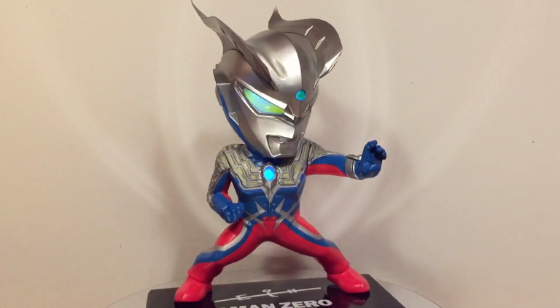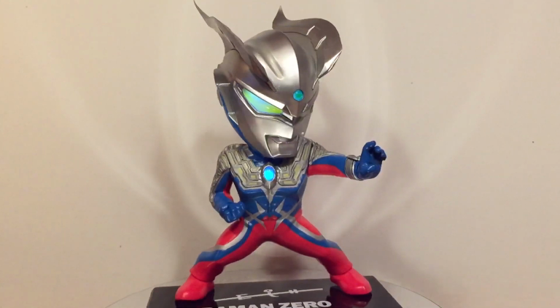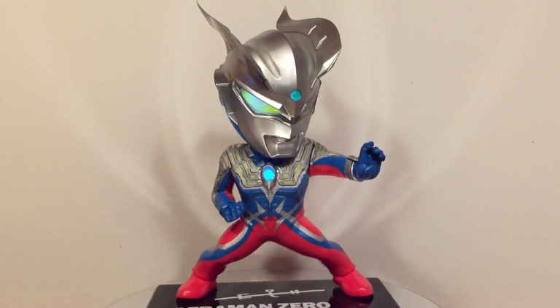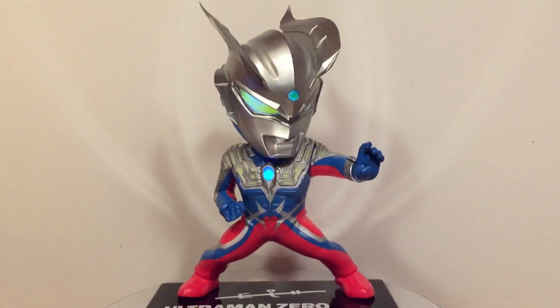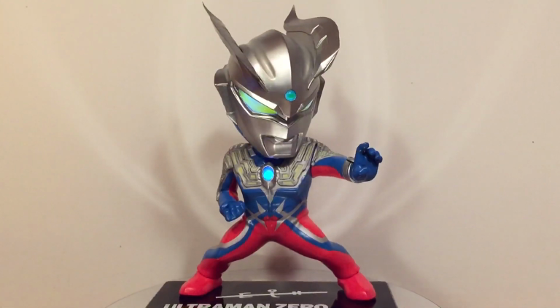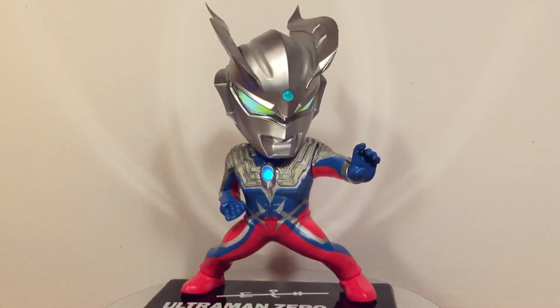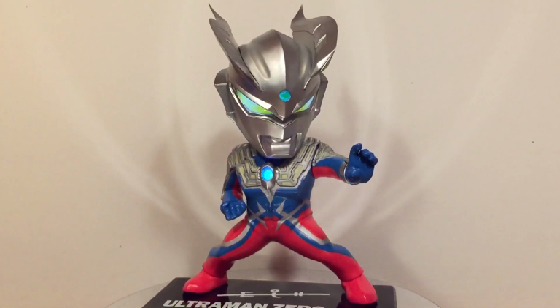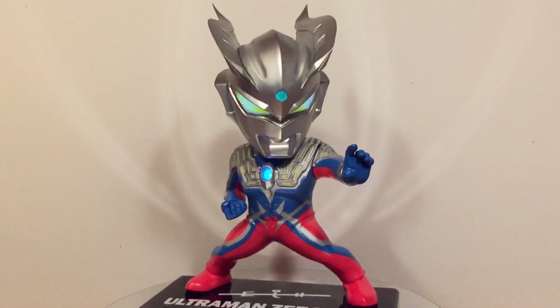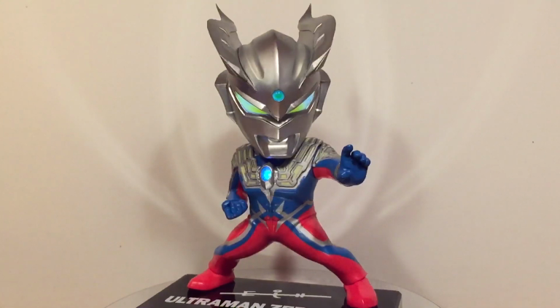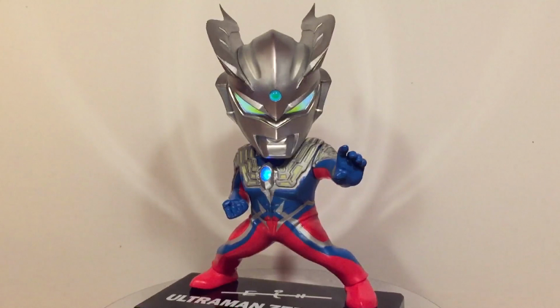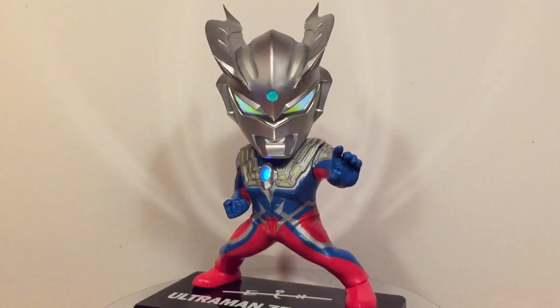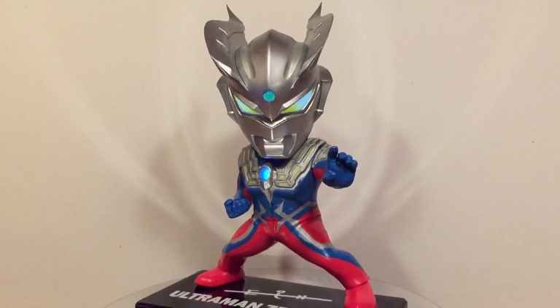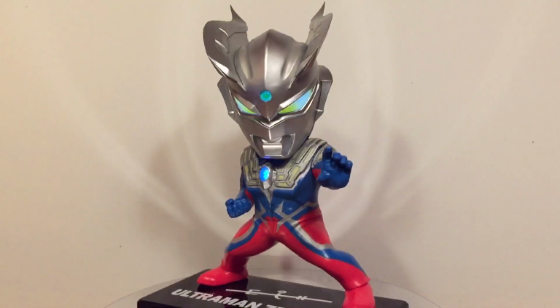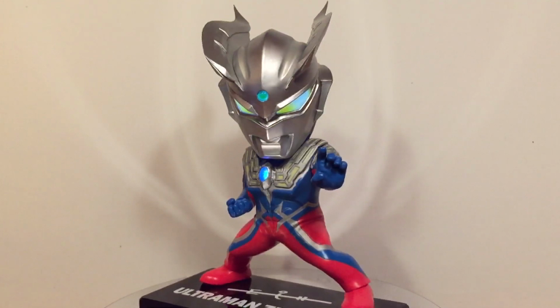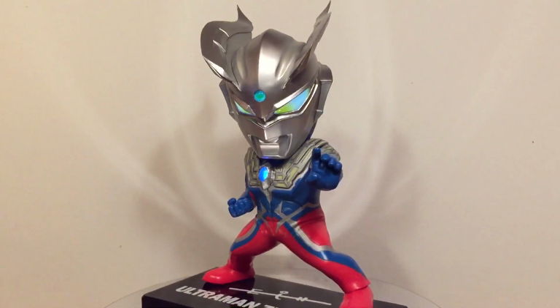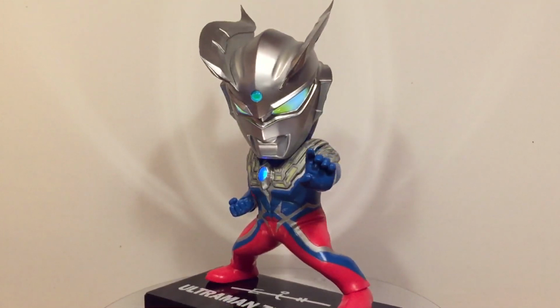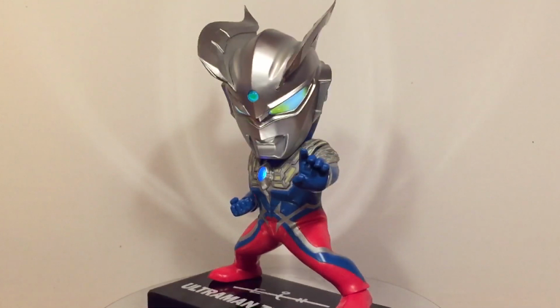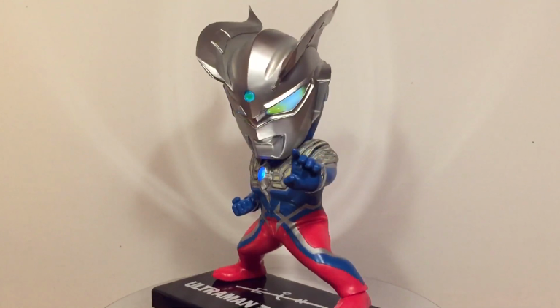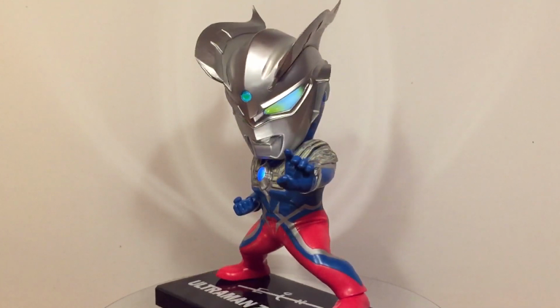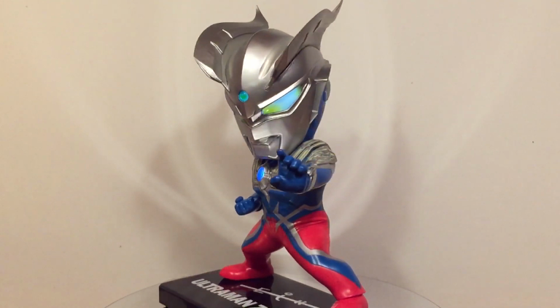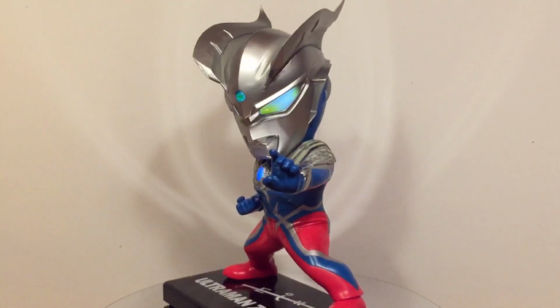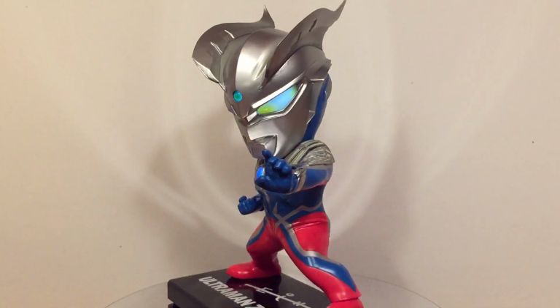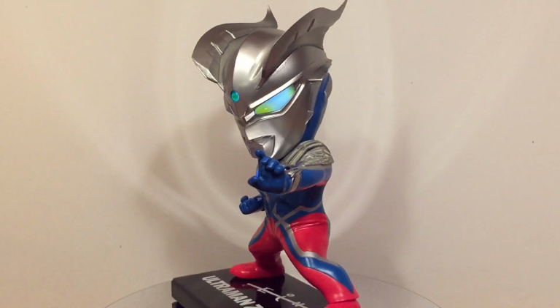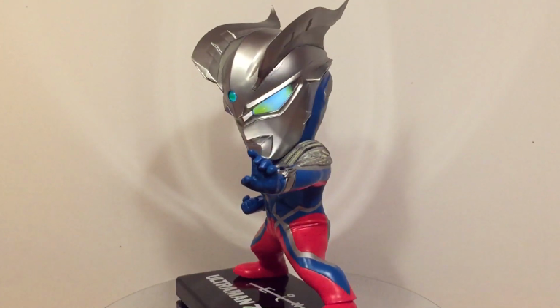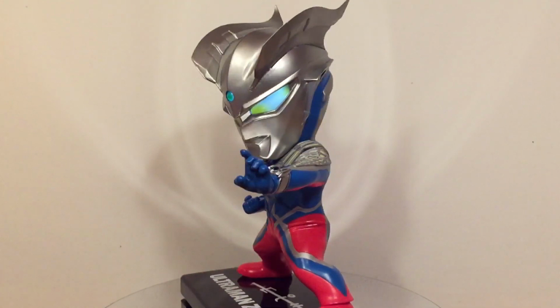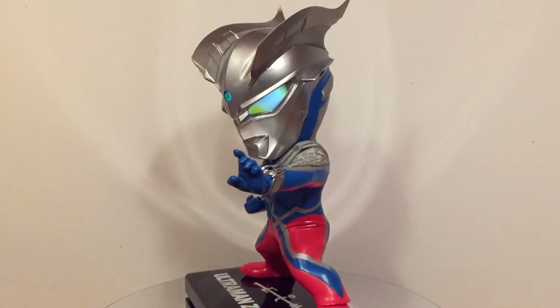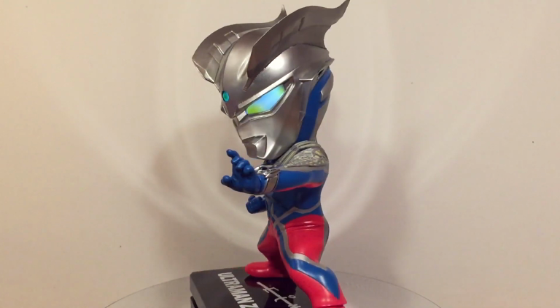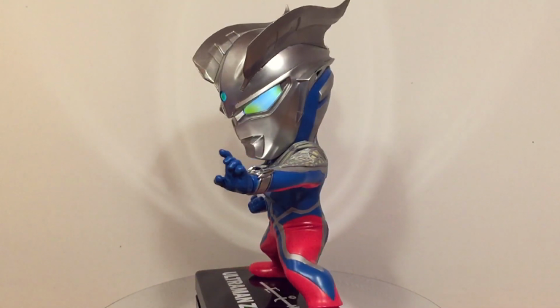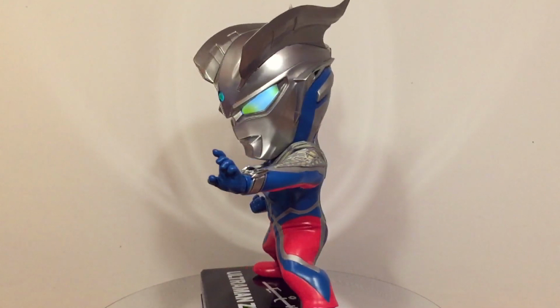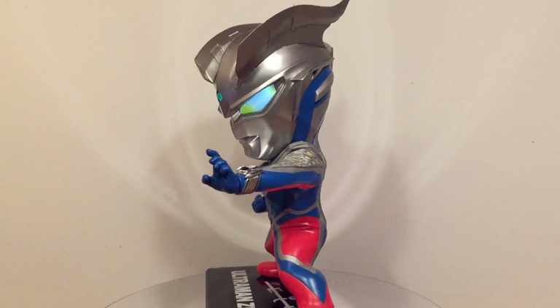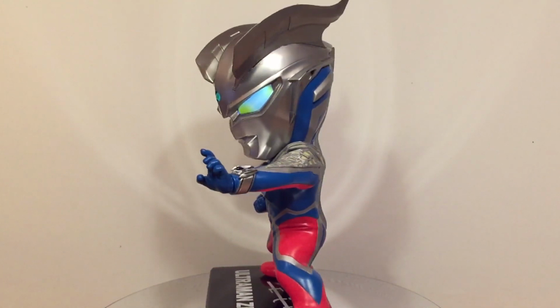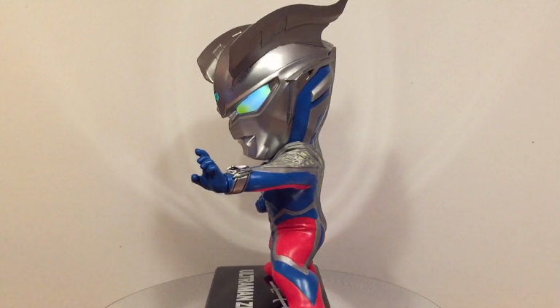I scripted this review the day I picked him up from the post office and recorded it two days after, so my impressions are pretty fresh.